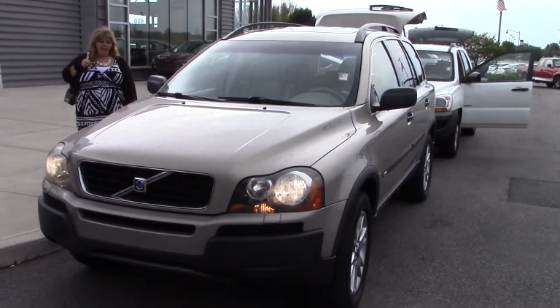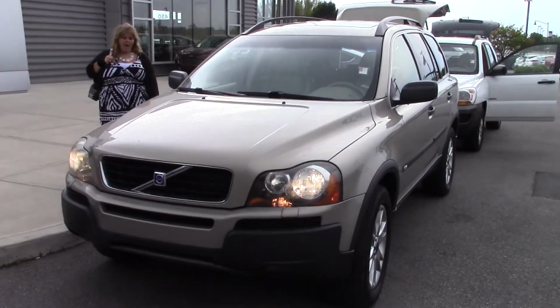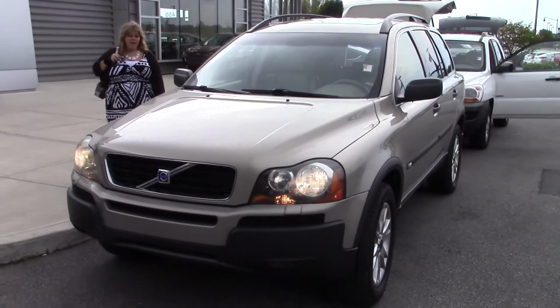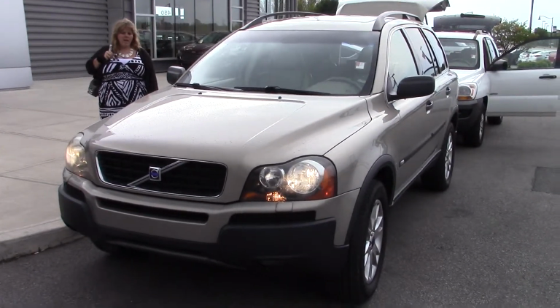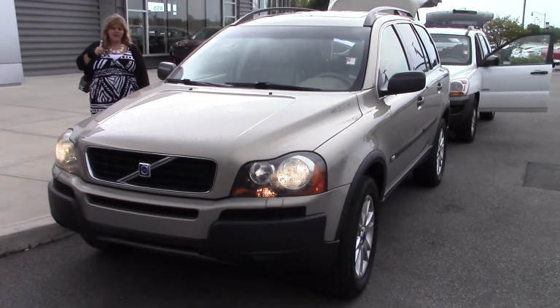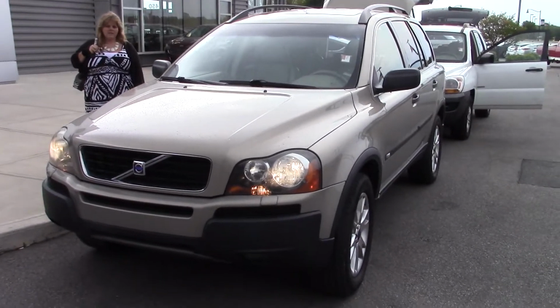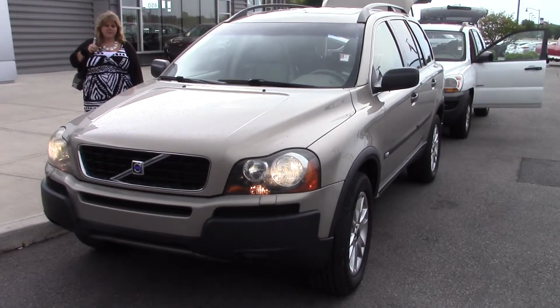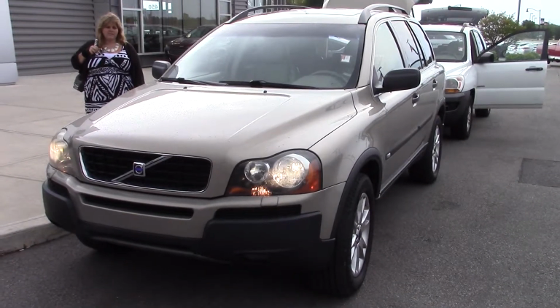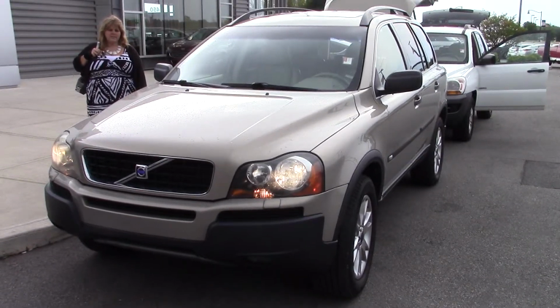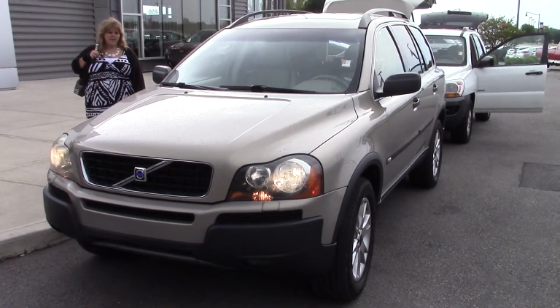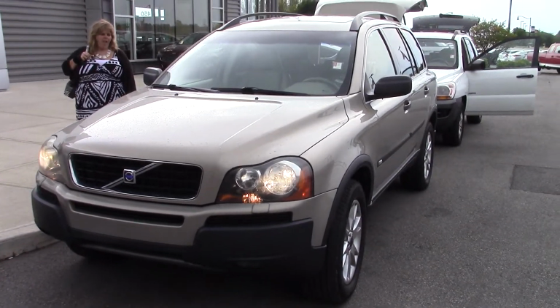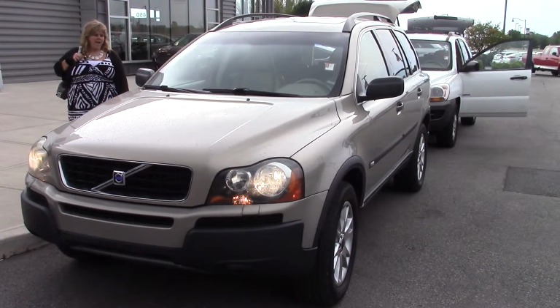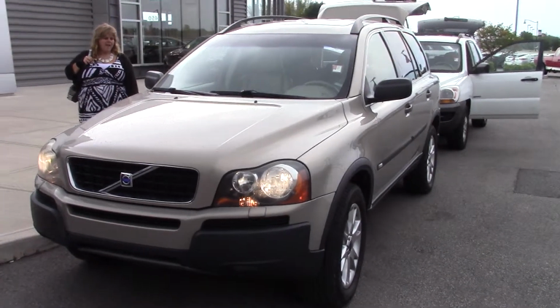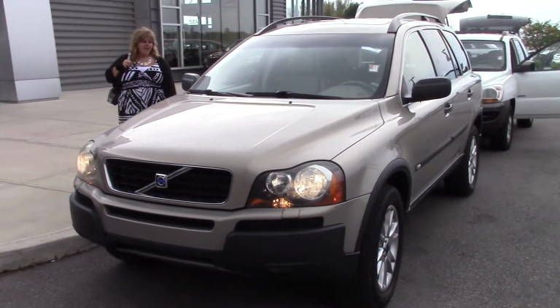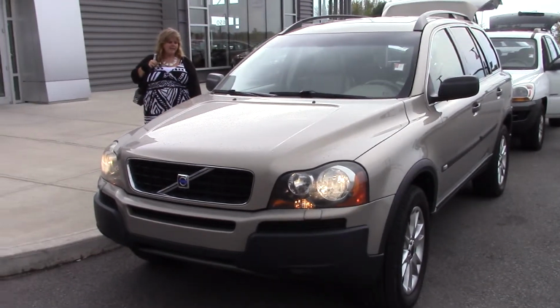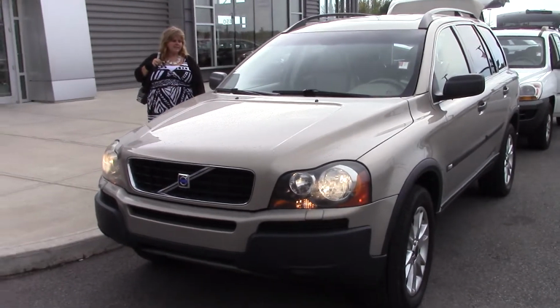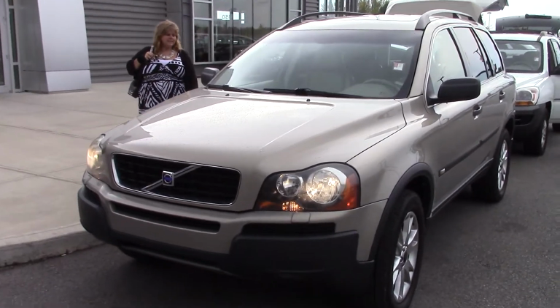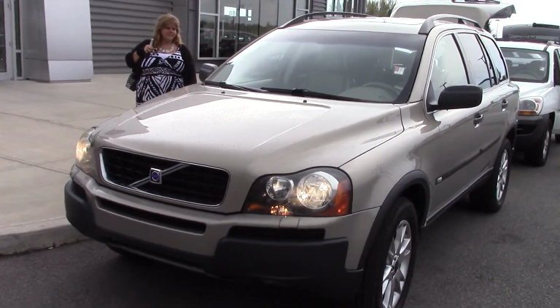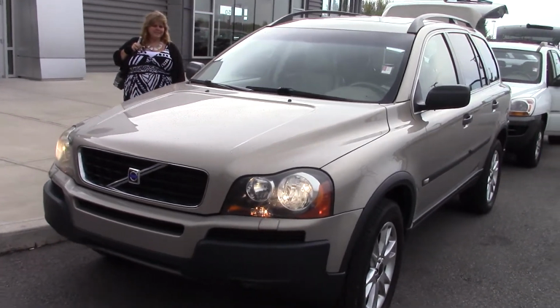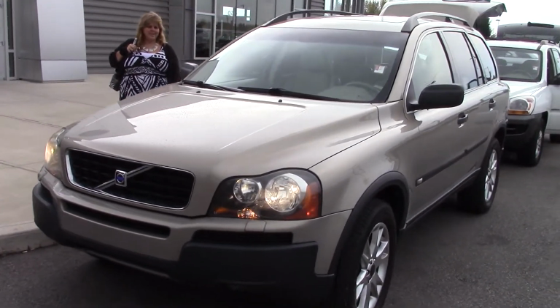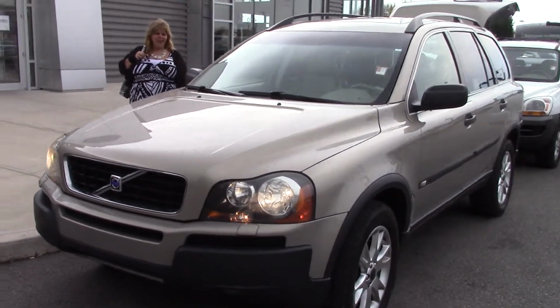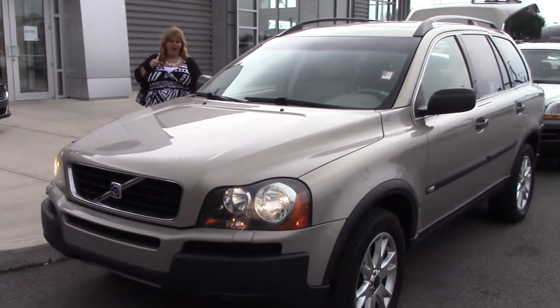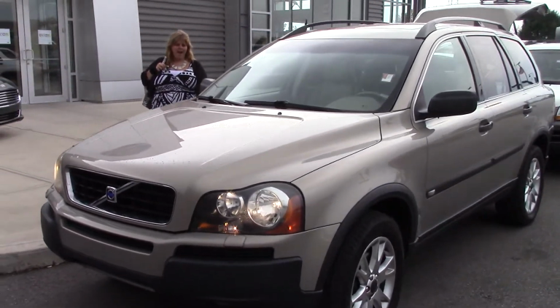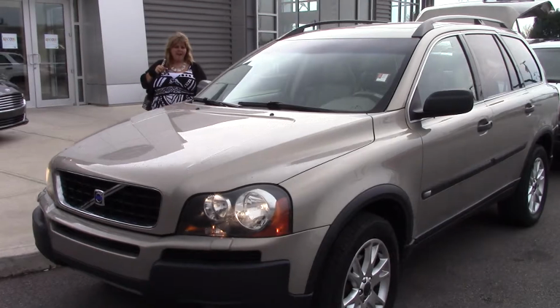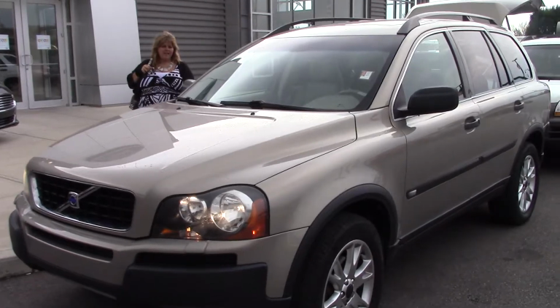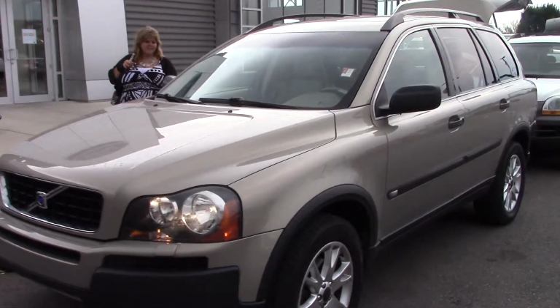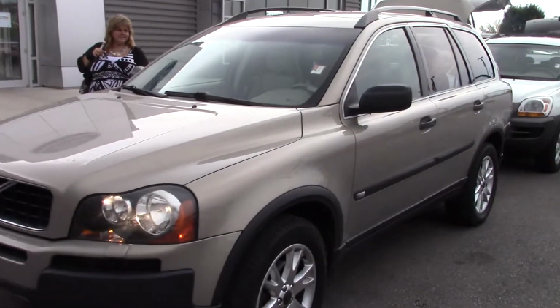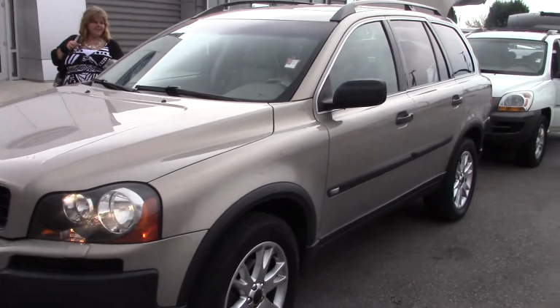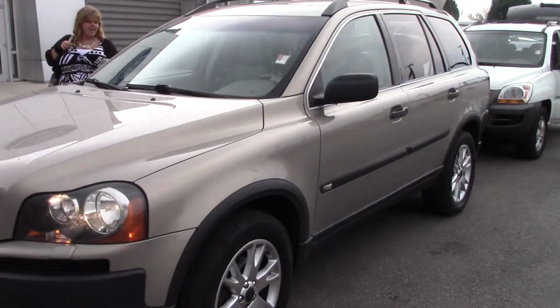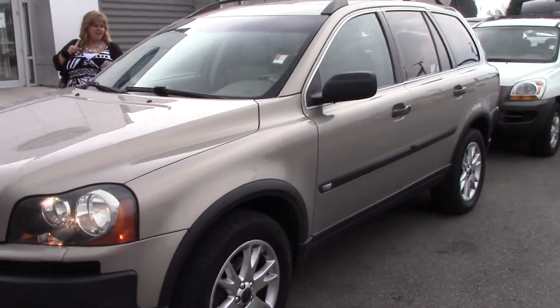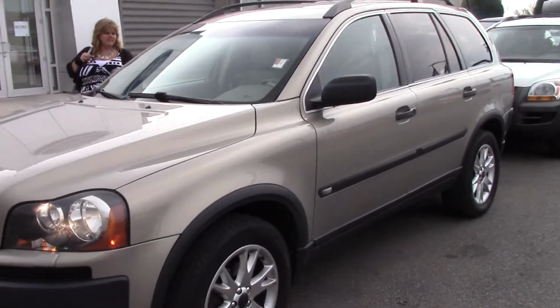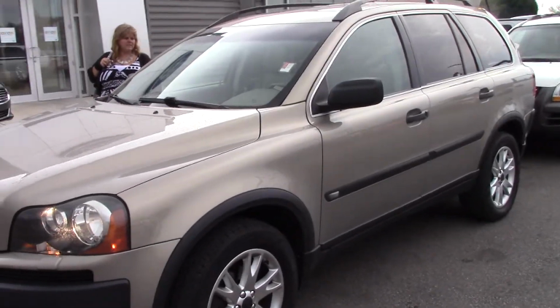Hey, it's Steve here with The Lastest Ford. I'm here with your mom. Just want to do a quick walk around video on these two cars to see which one you like better.